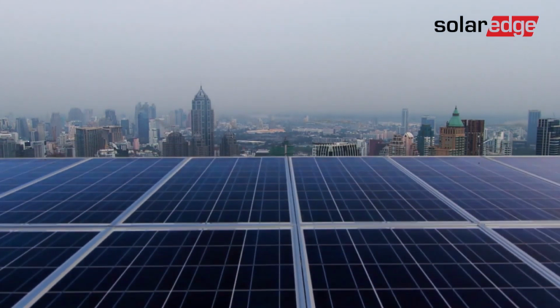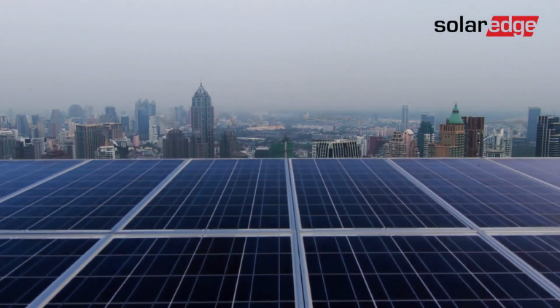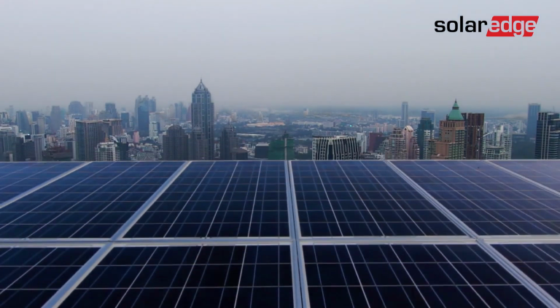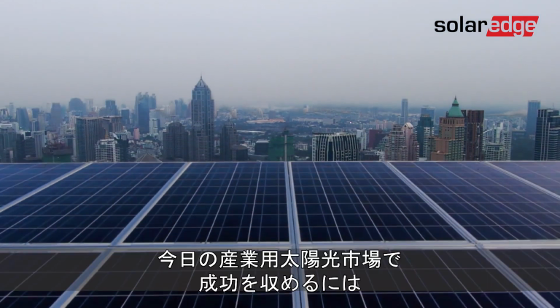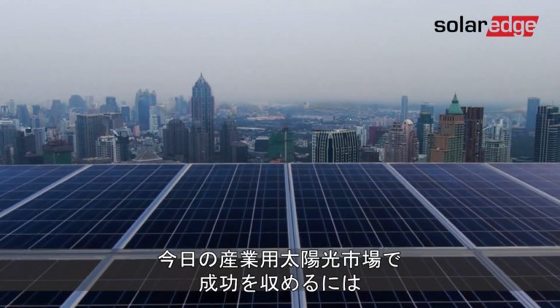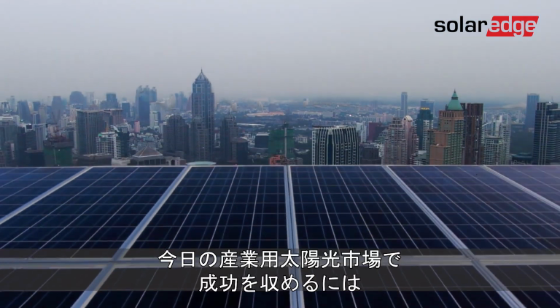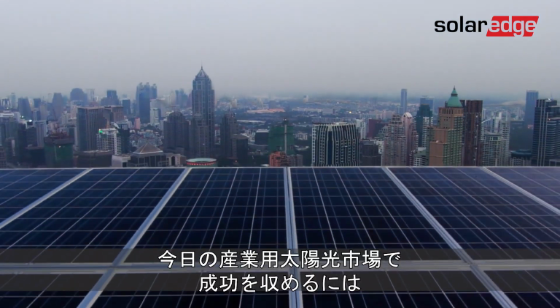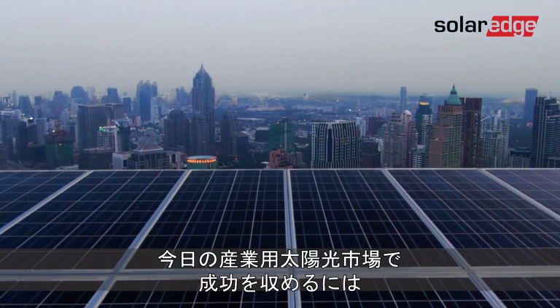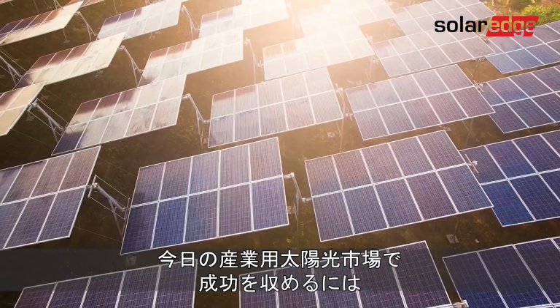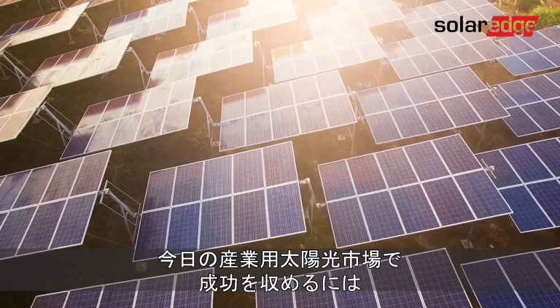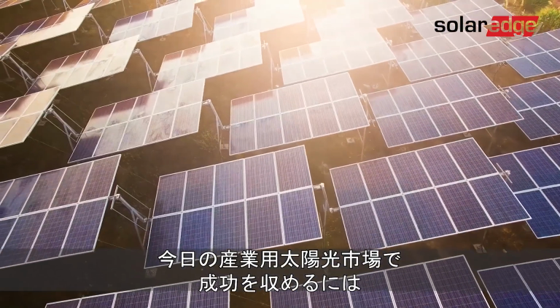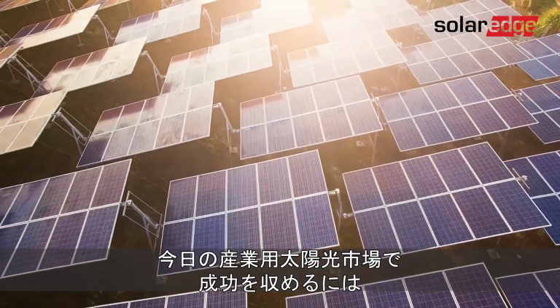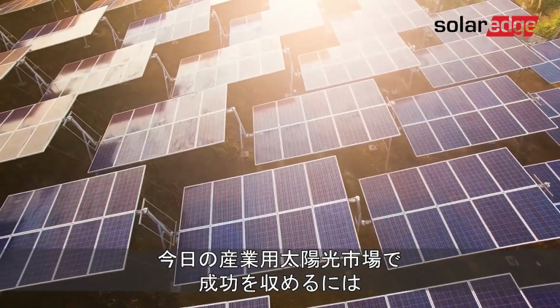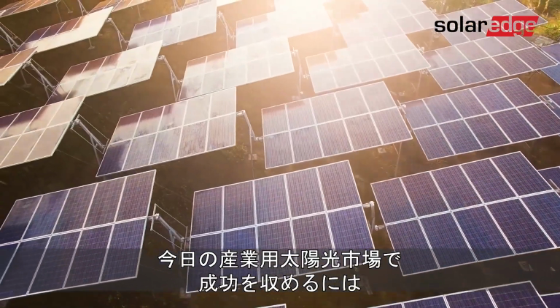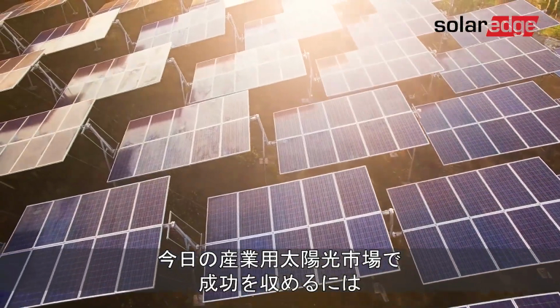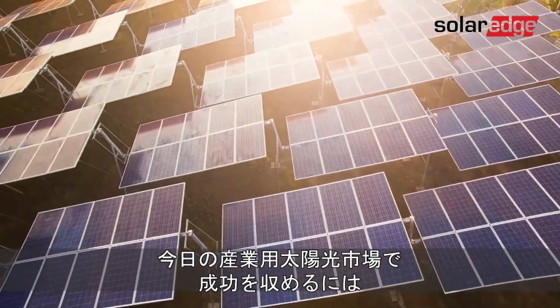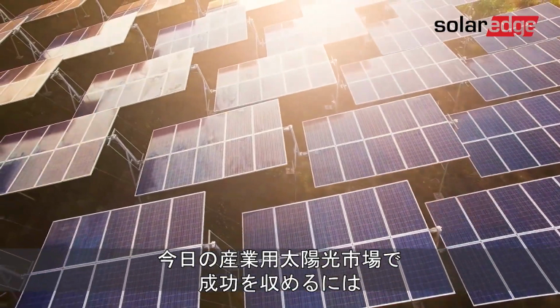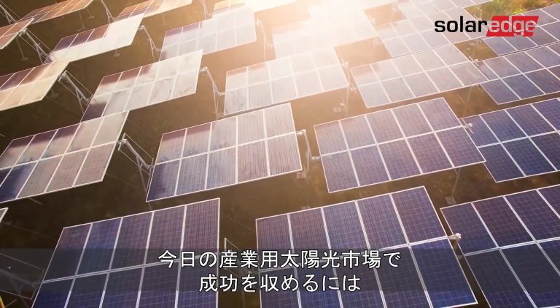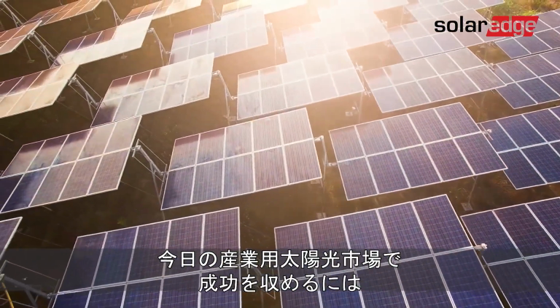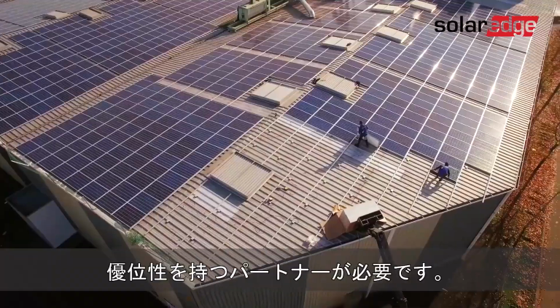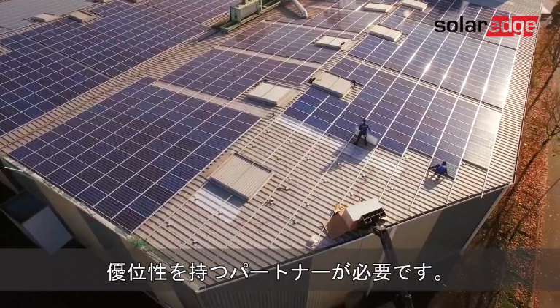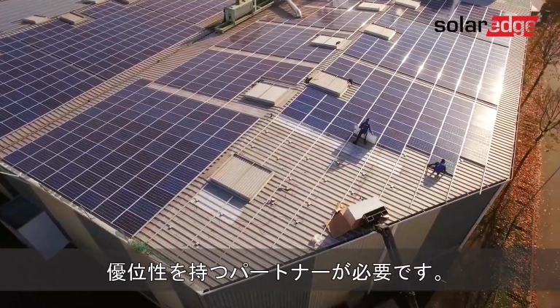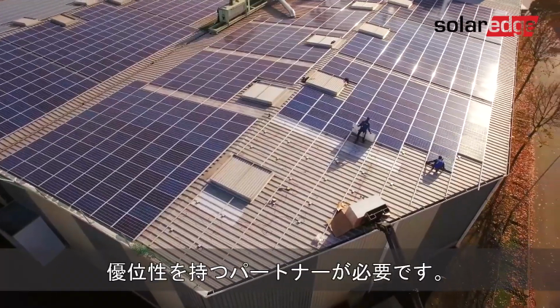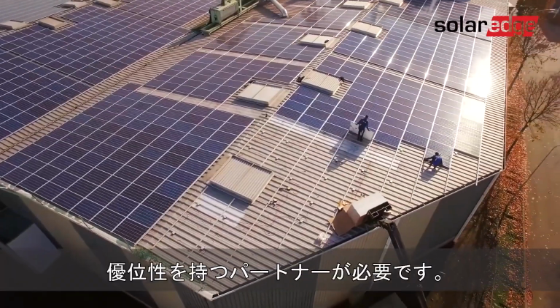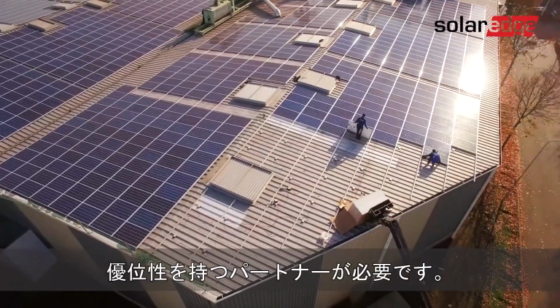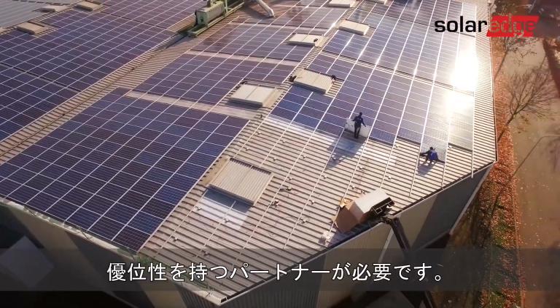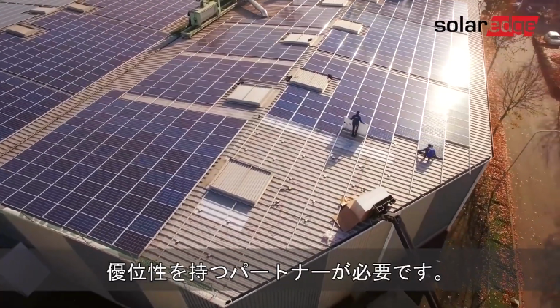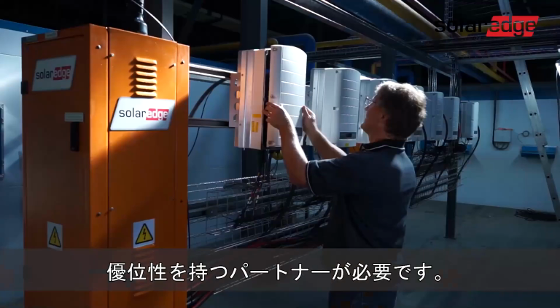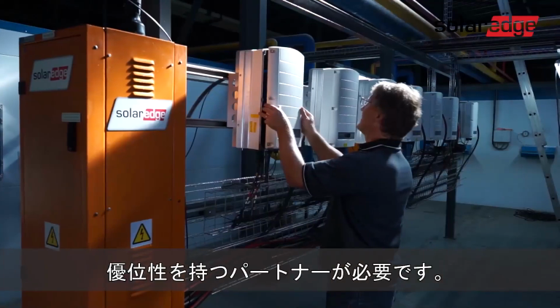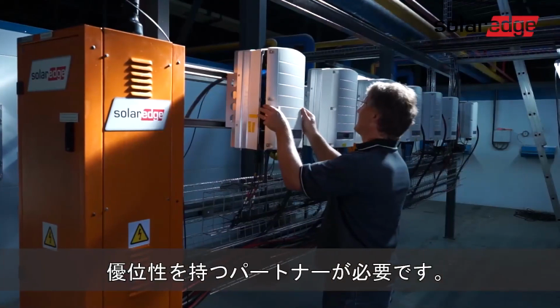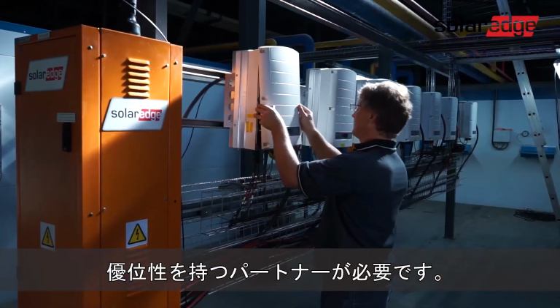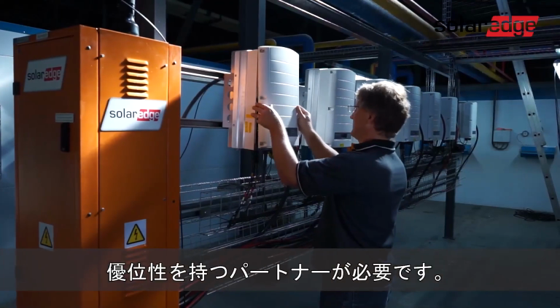To succeed in today's highly competitive commercial PV market, you need a partner who can give you an edge.